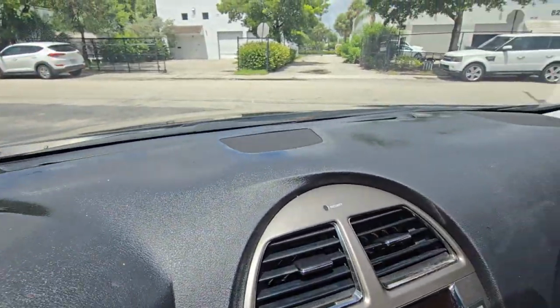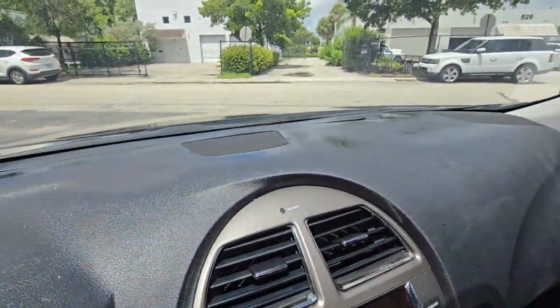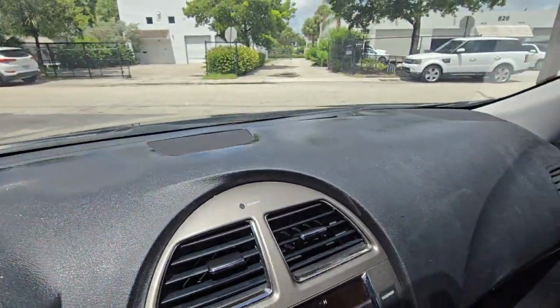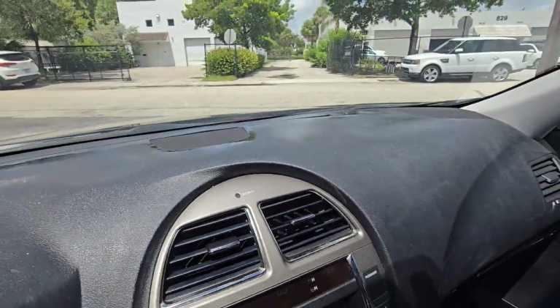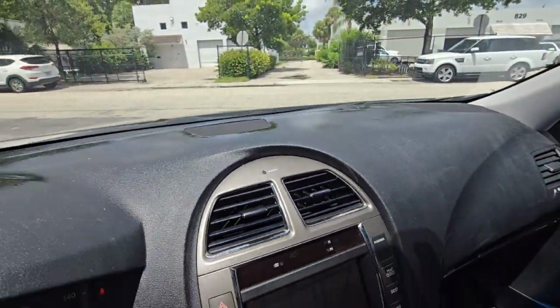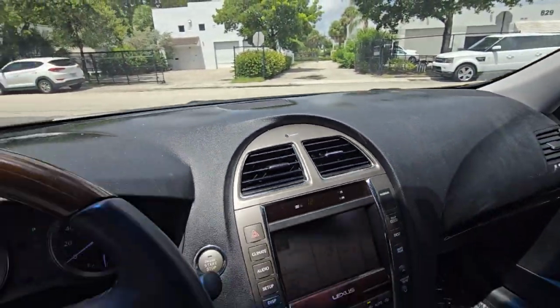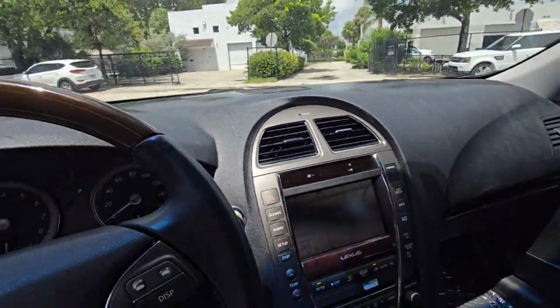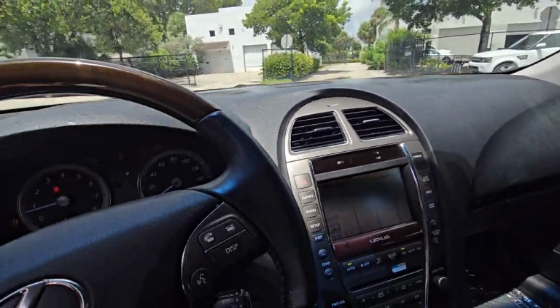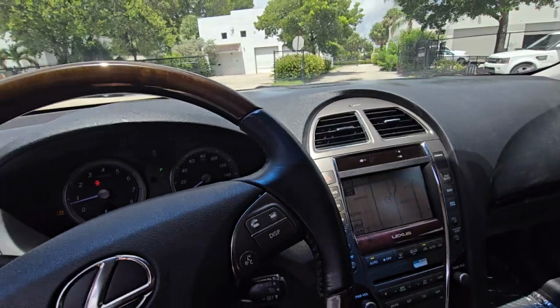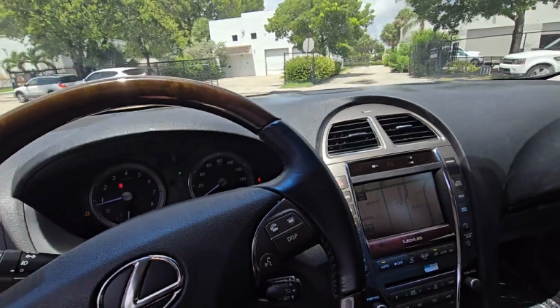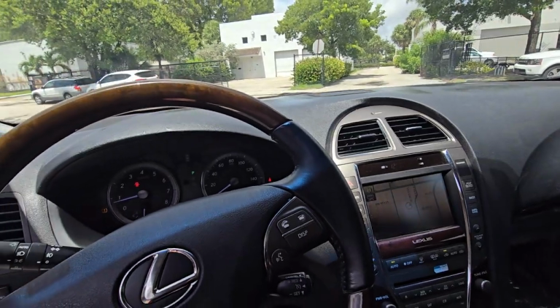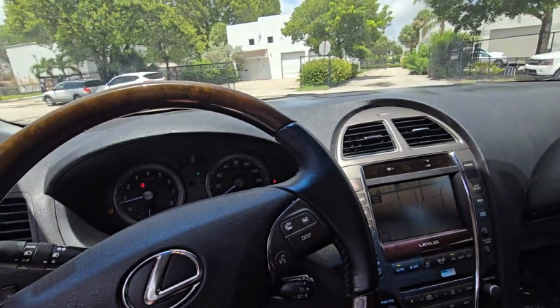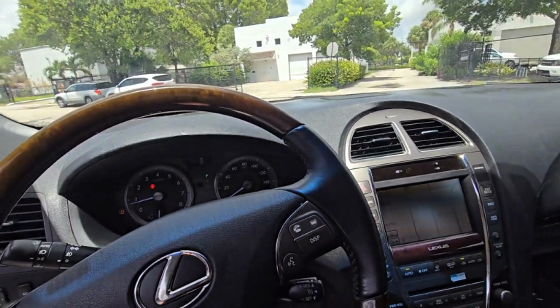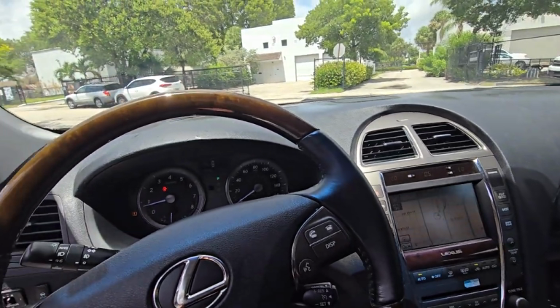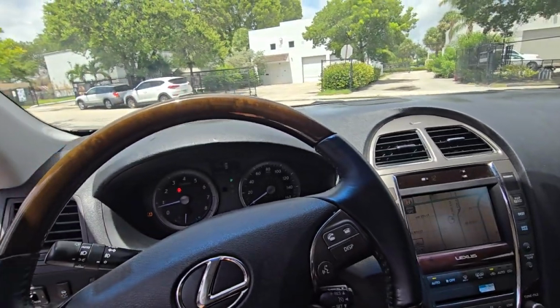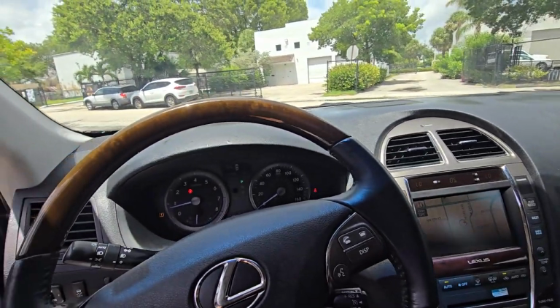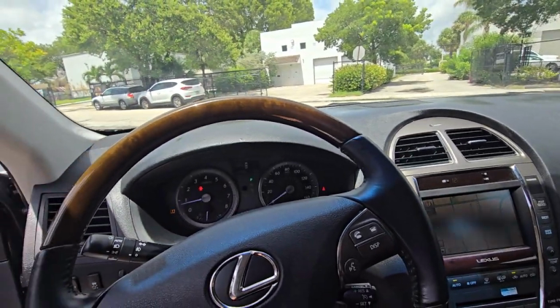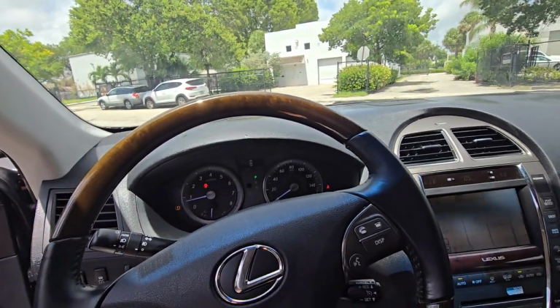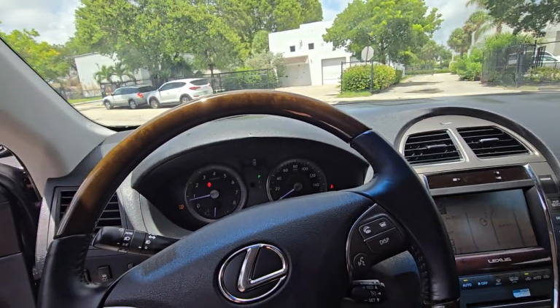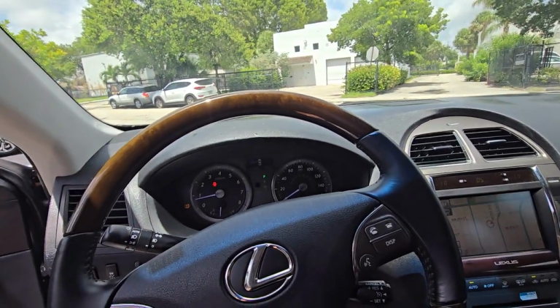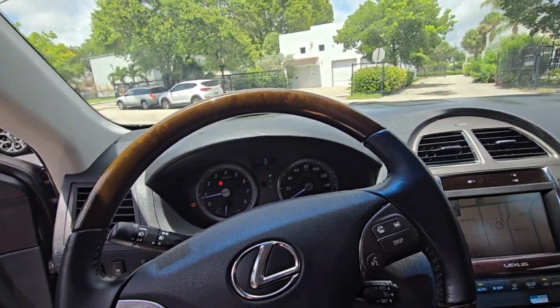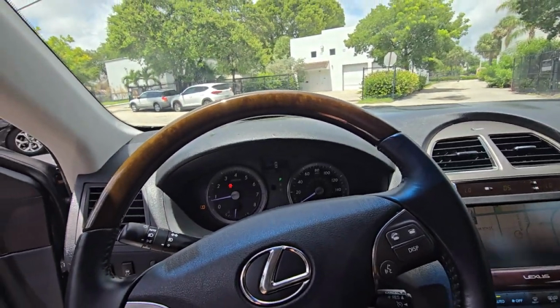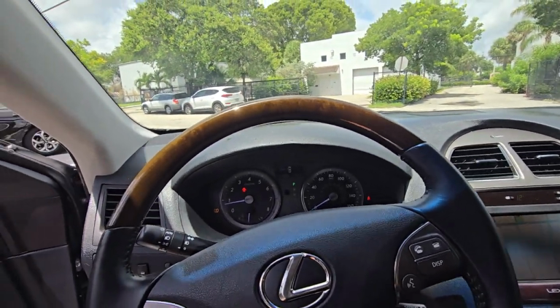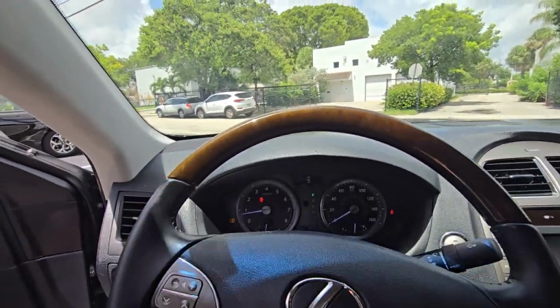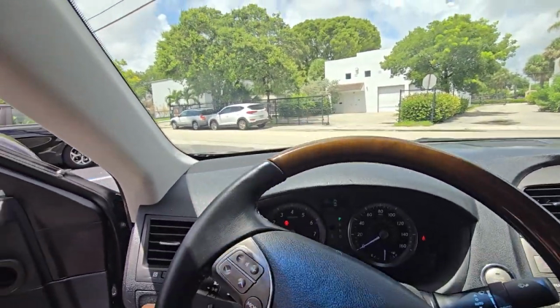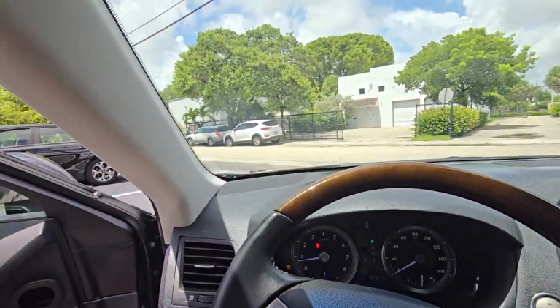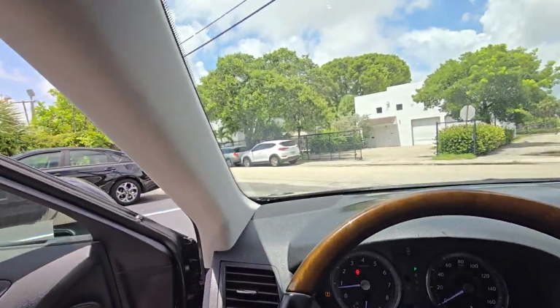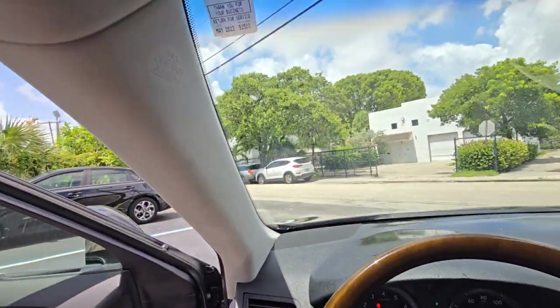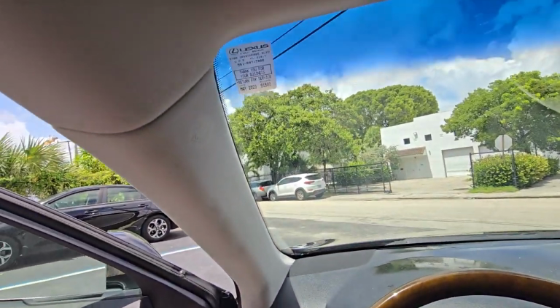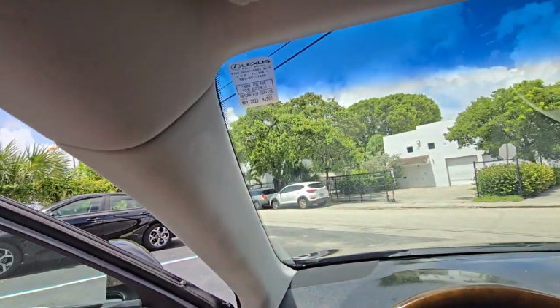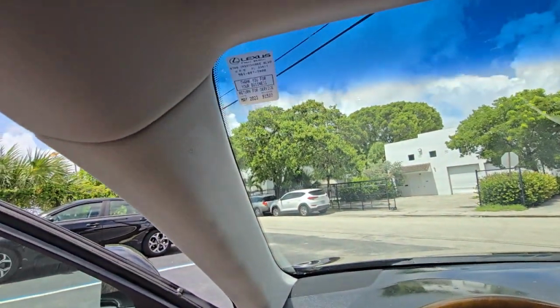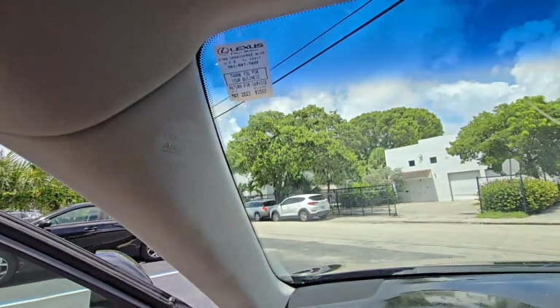It's too hot — we got over 100 degrees right now, look at that. So we have to find a solution or at least put the car somewhere inside so it cools down.